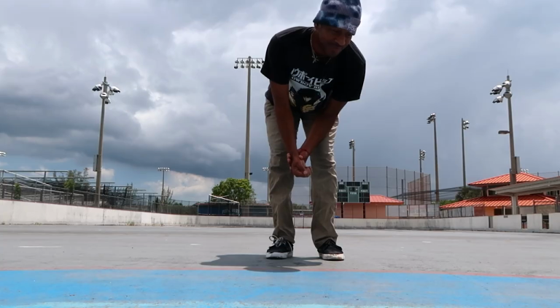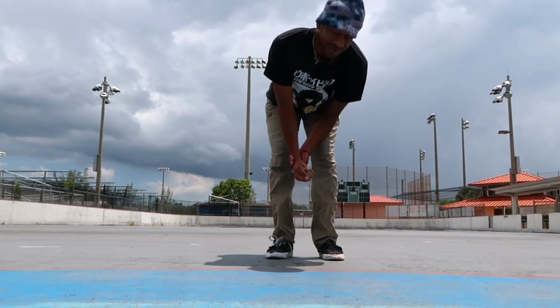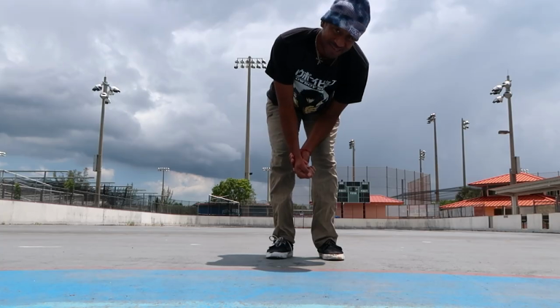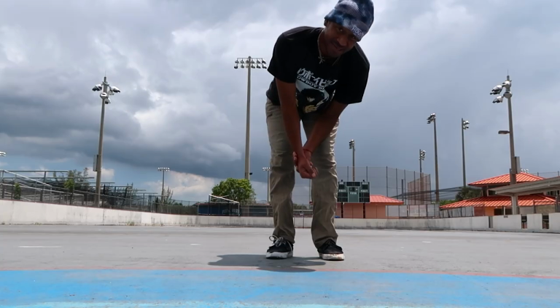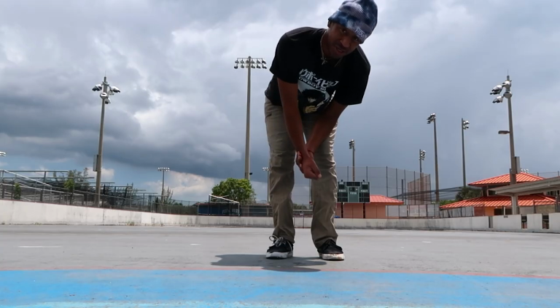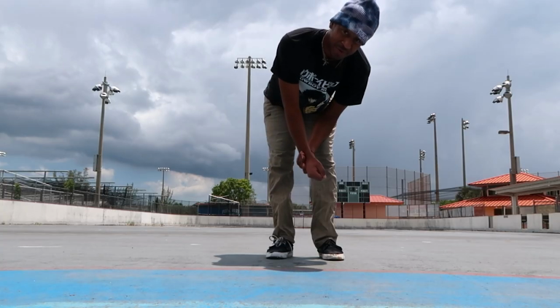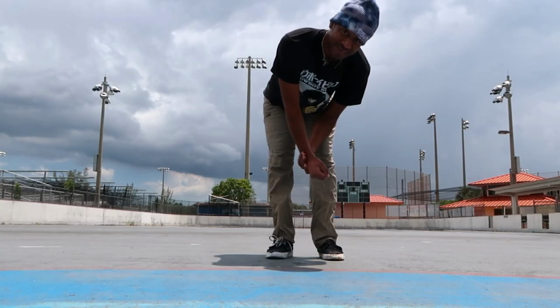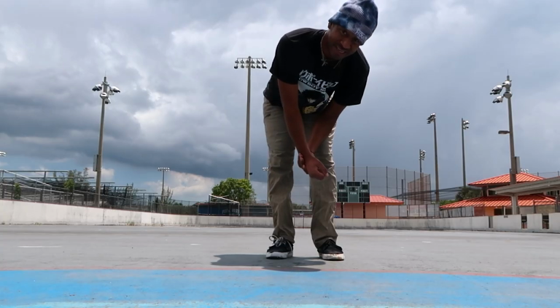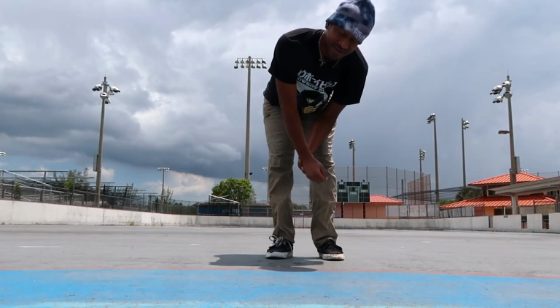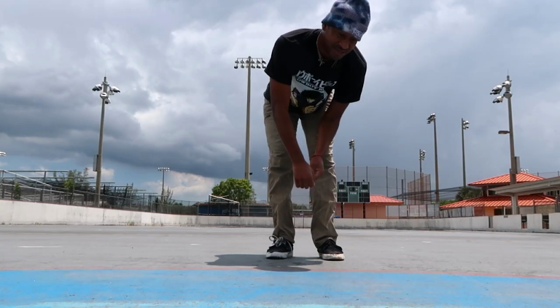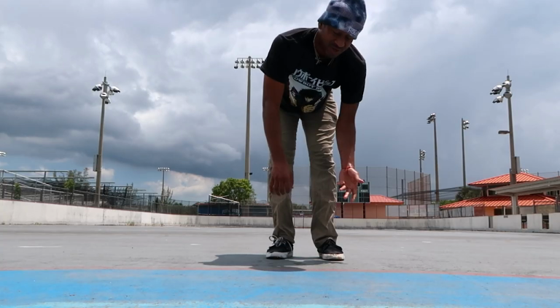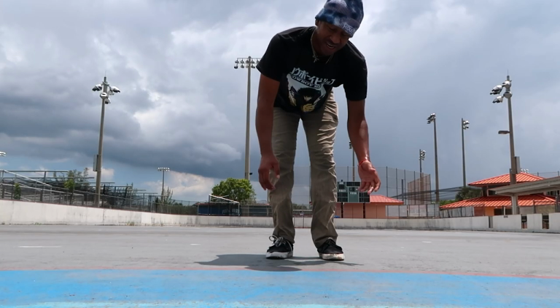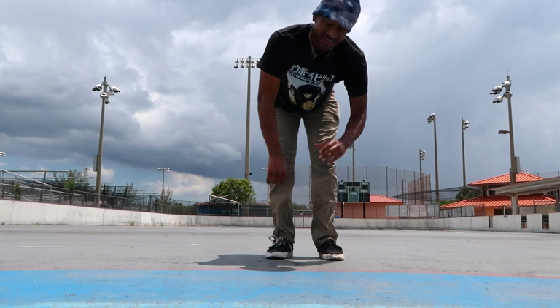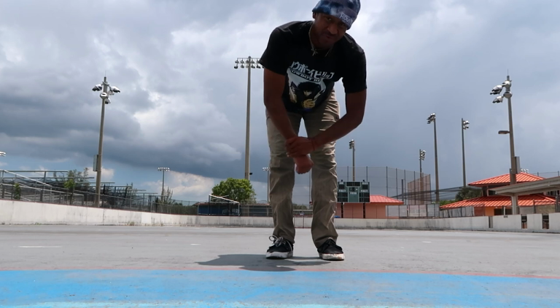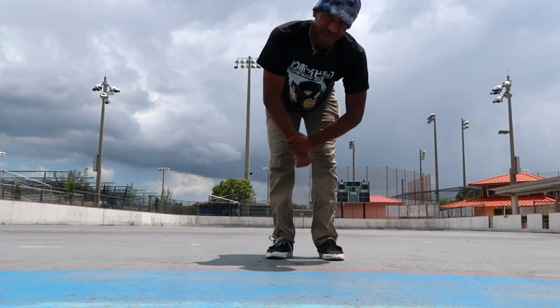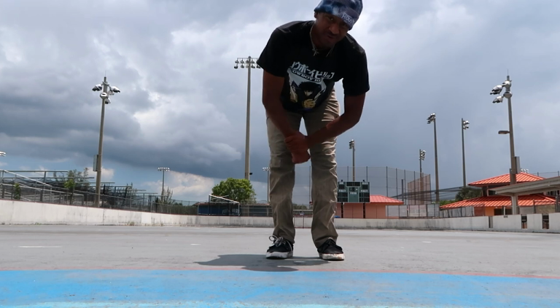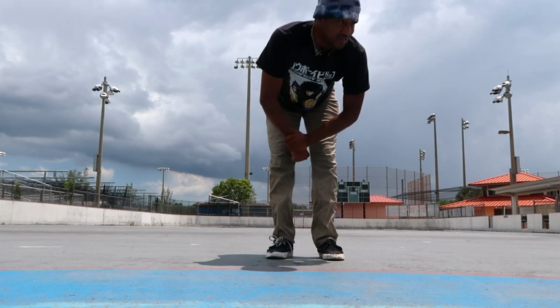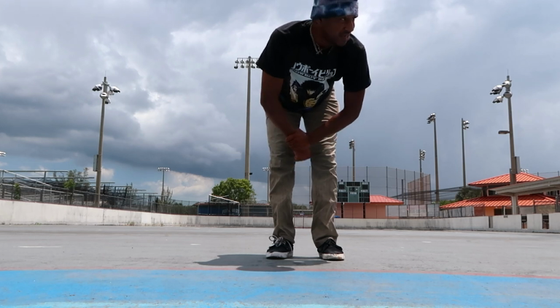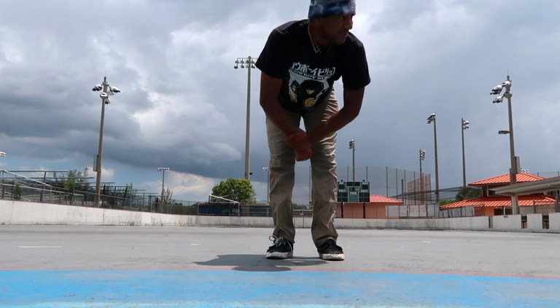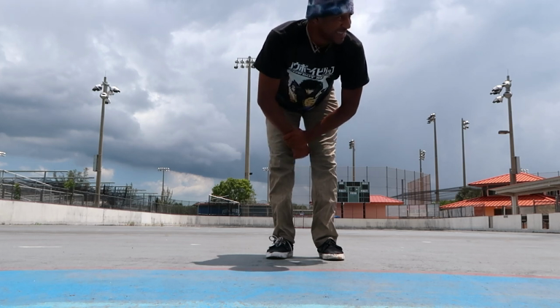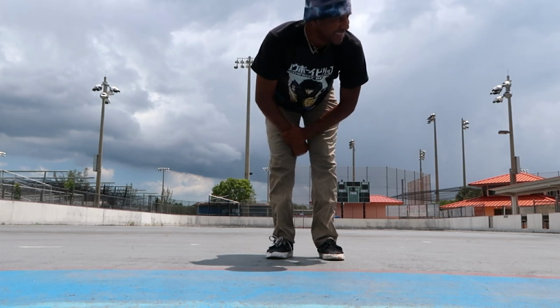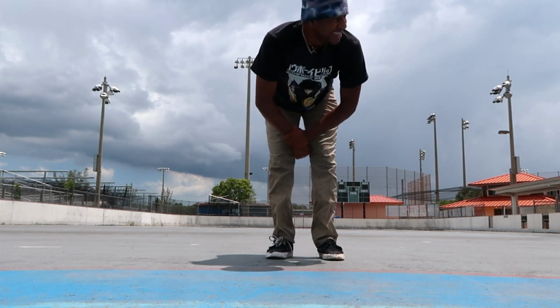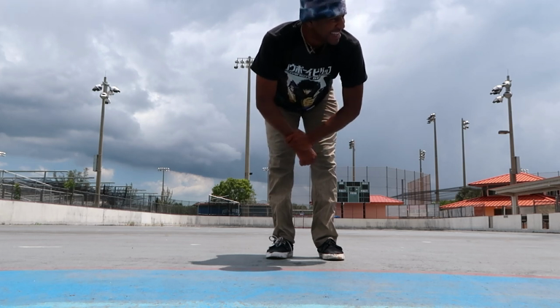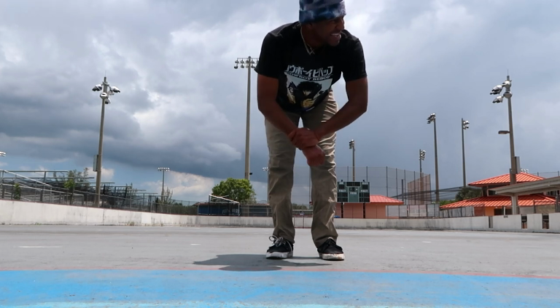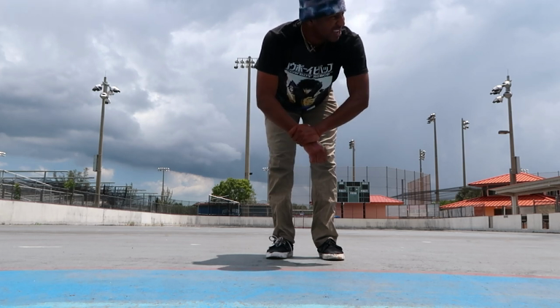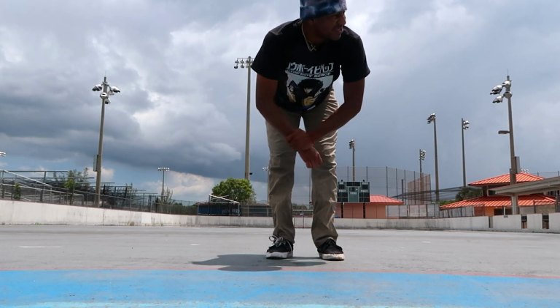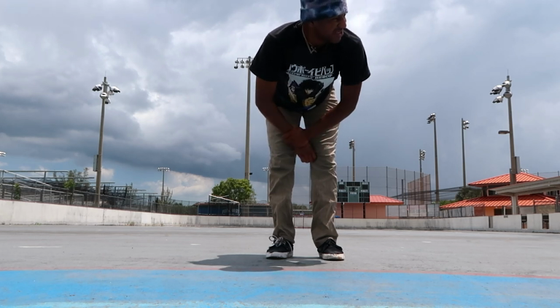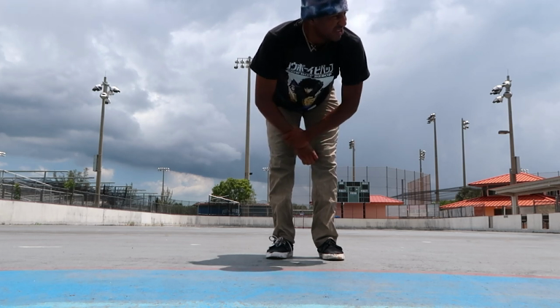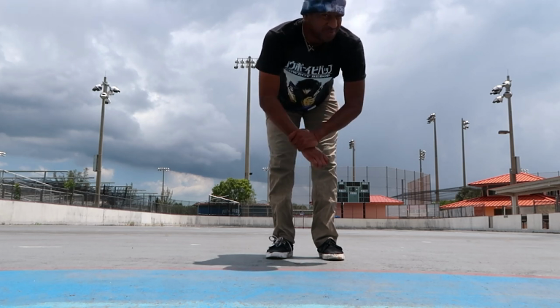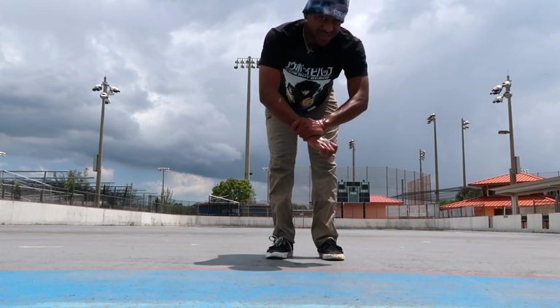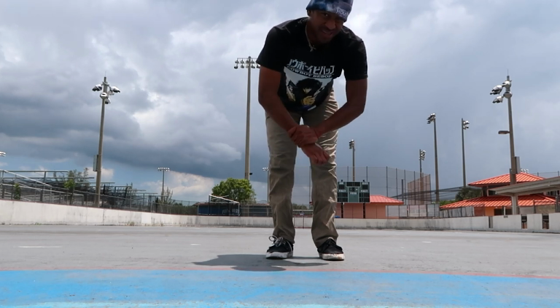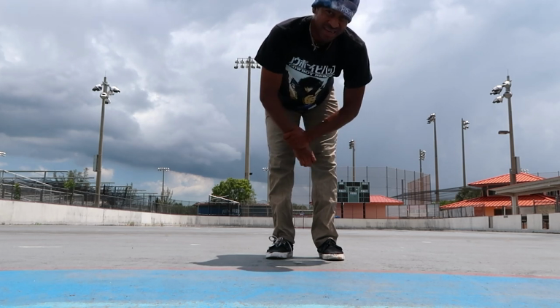My wrist is a little bit messed up so I'm trying to skate without a wrist guard, but it was doing good up until then.